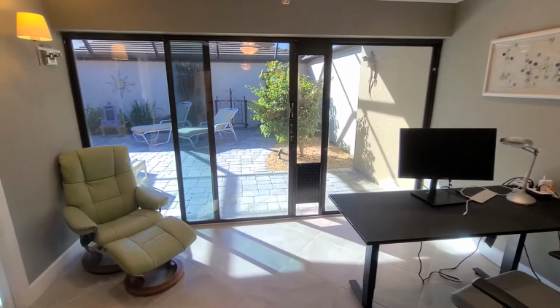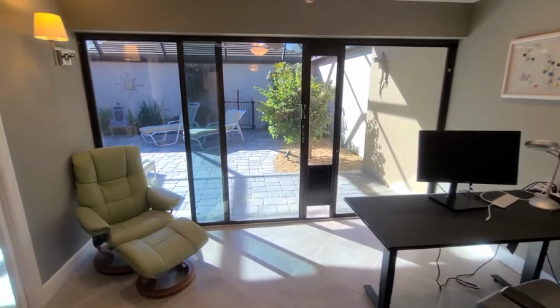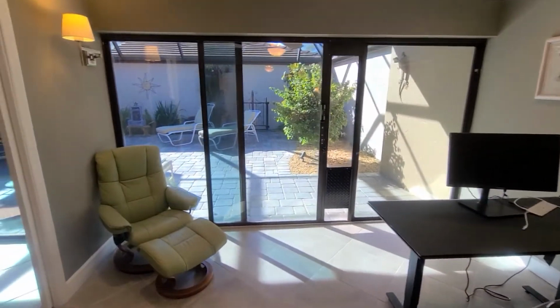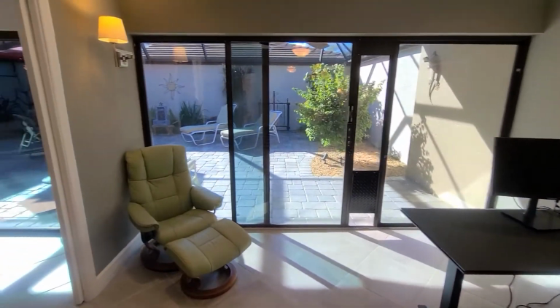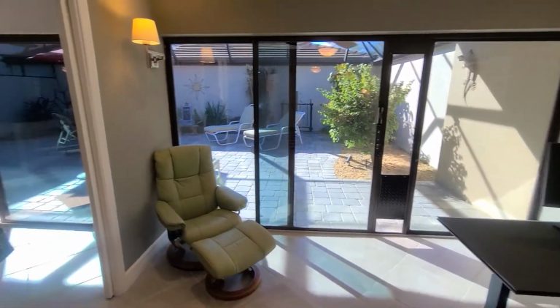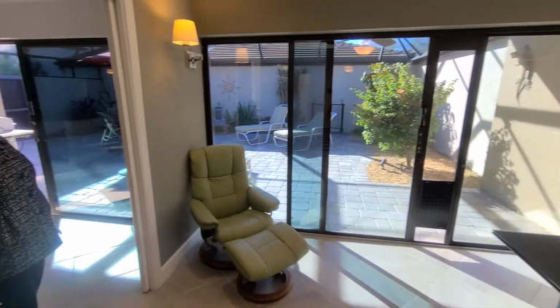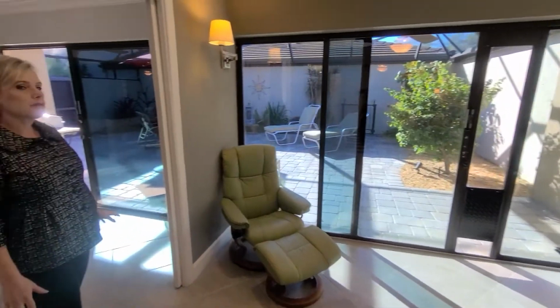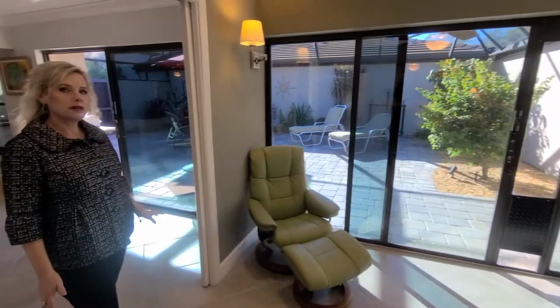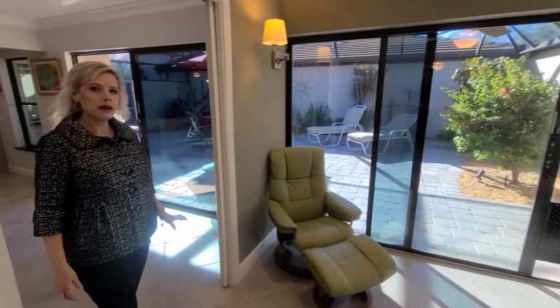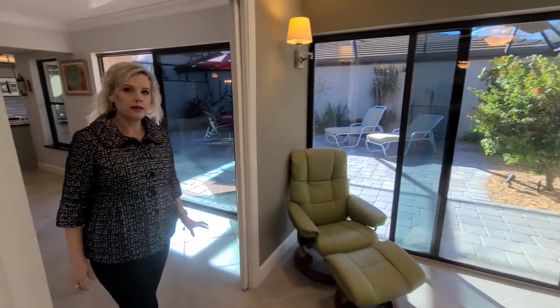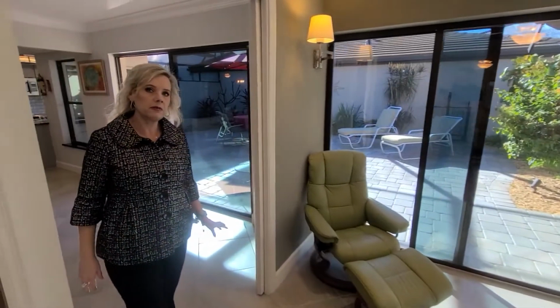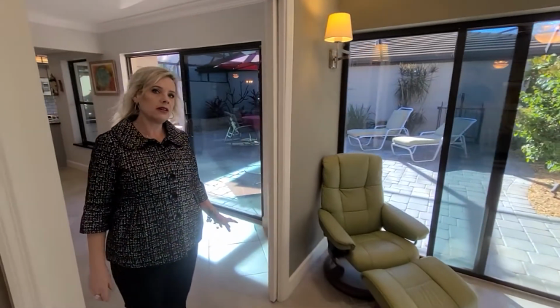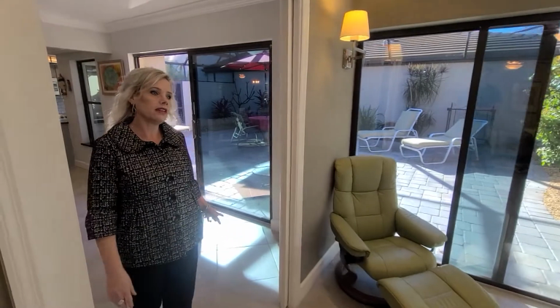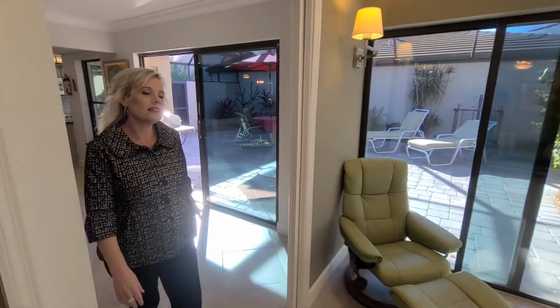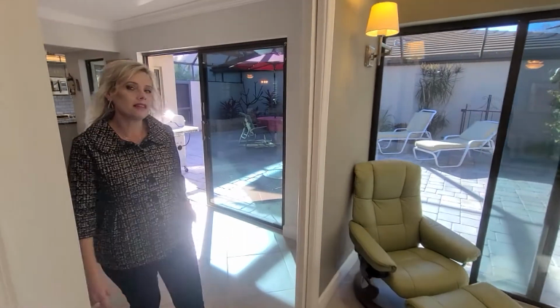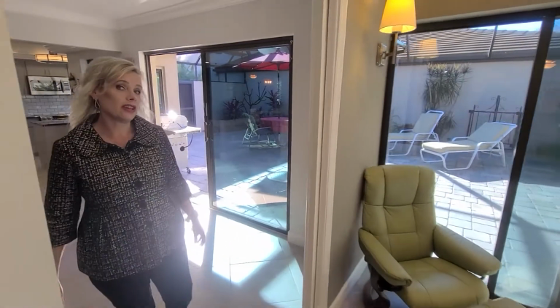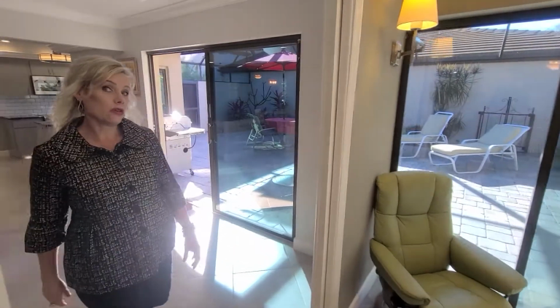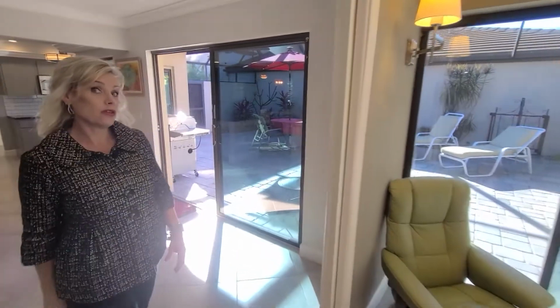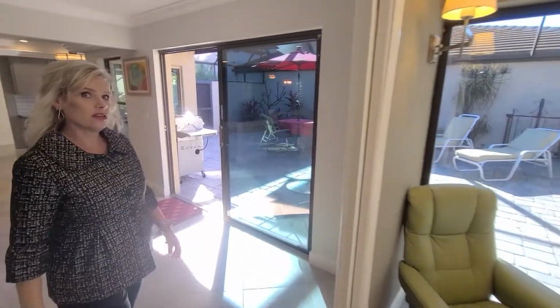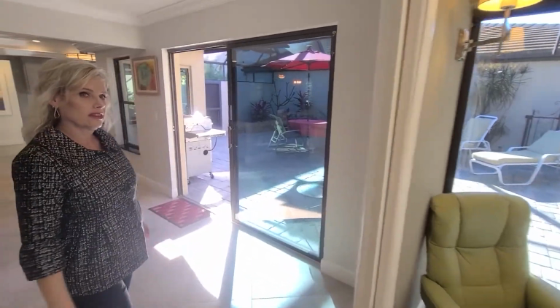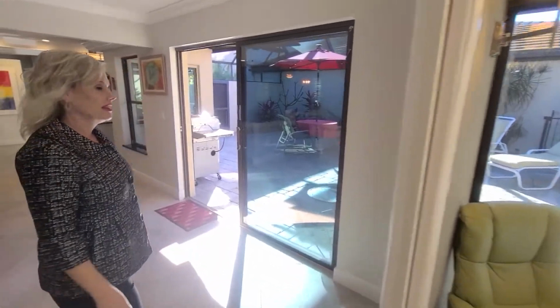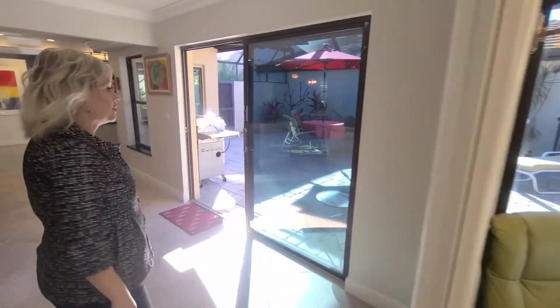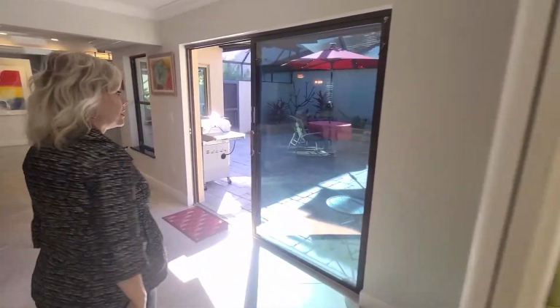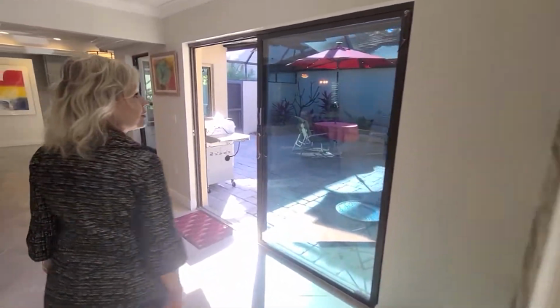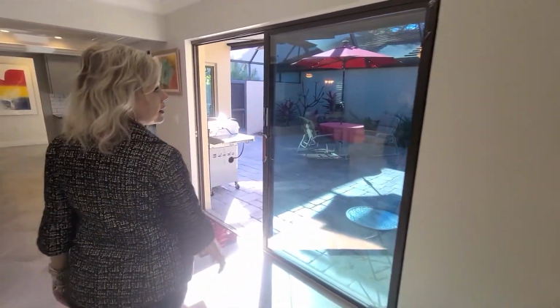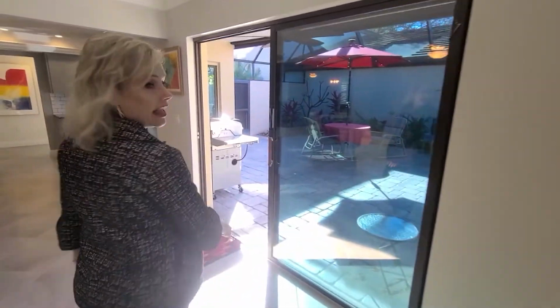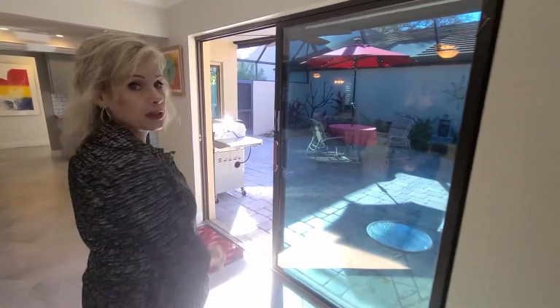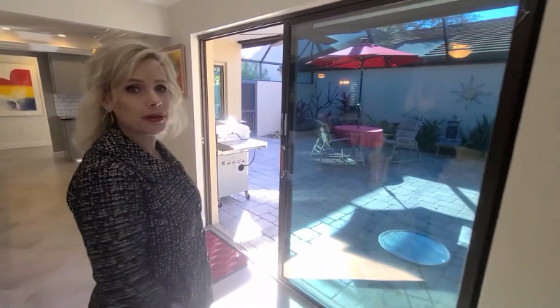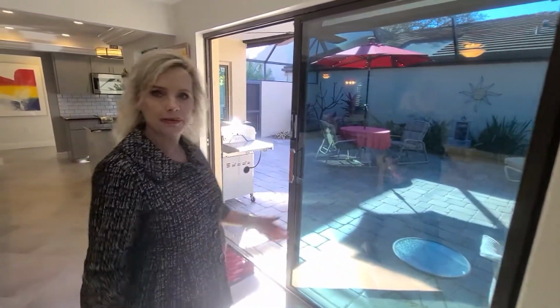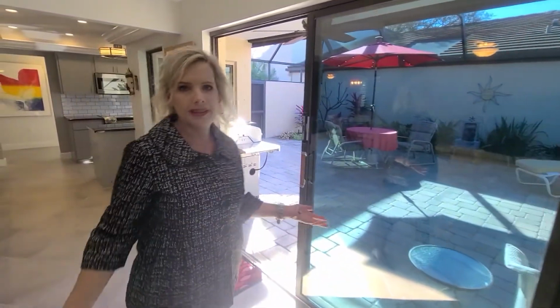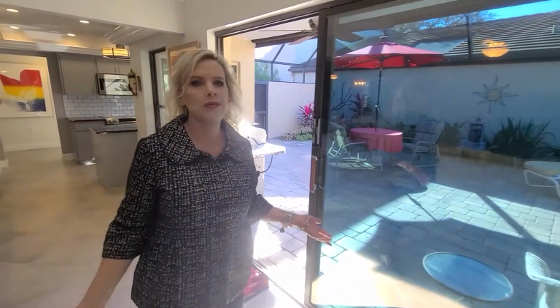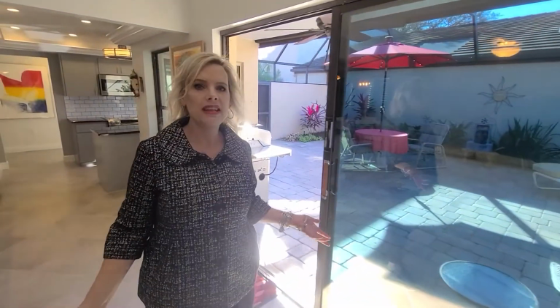One of the secrets about this community is the giant courtyards. Now not every villa has one, but this one does.